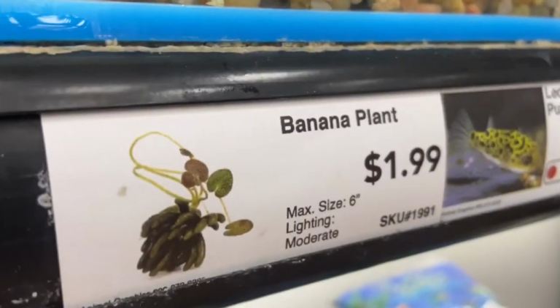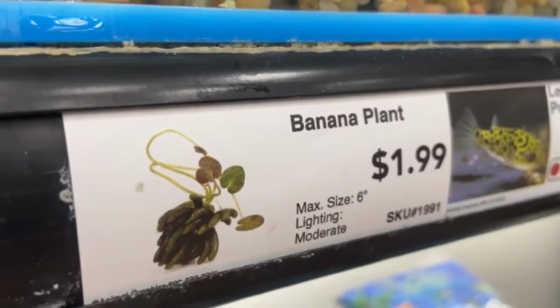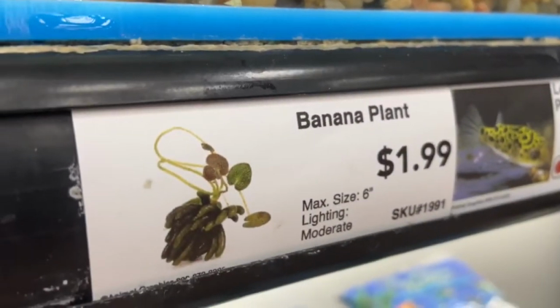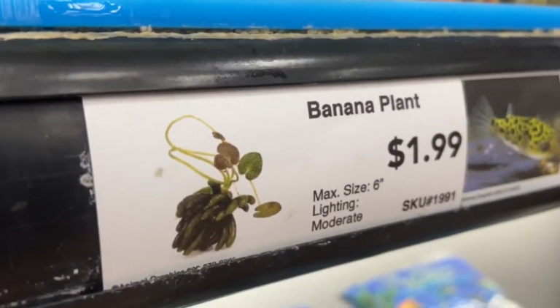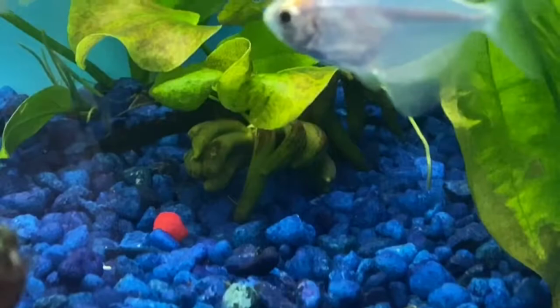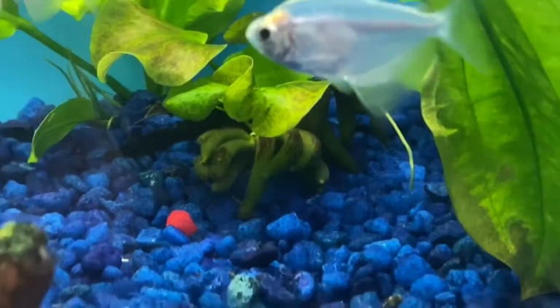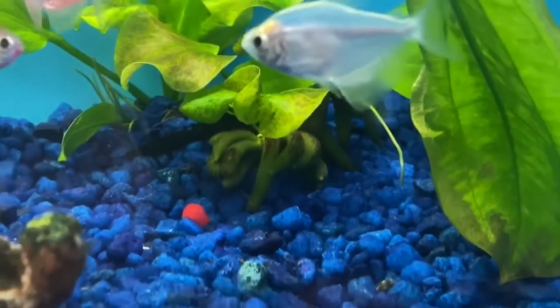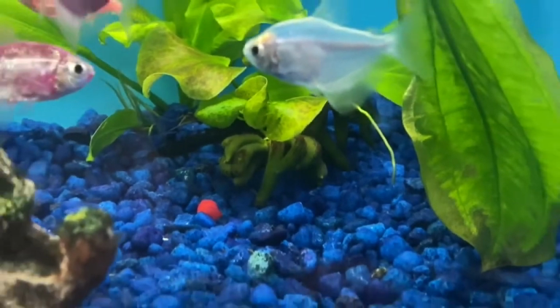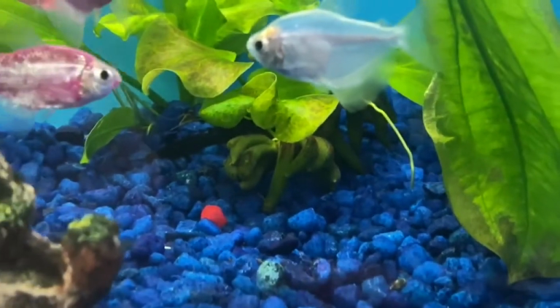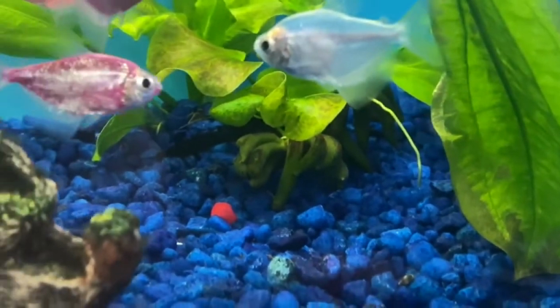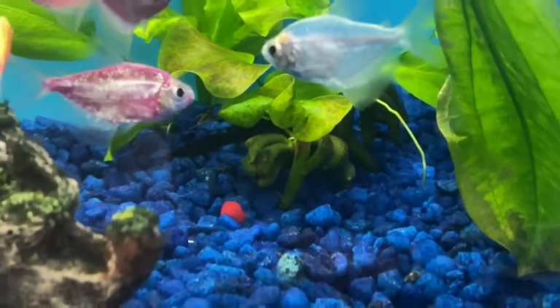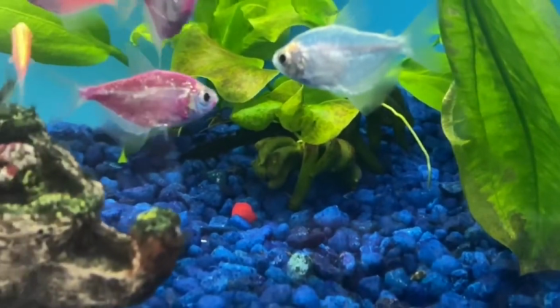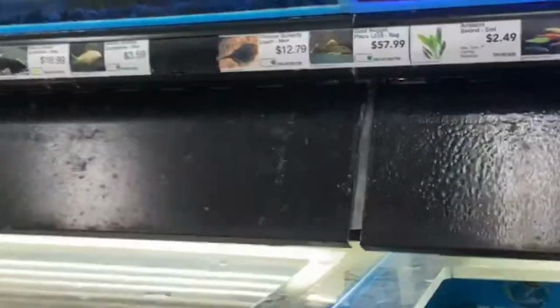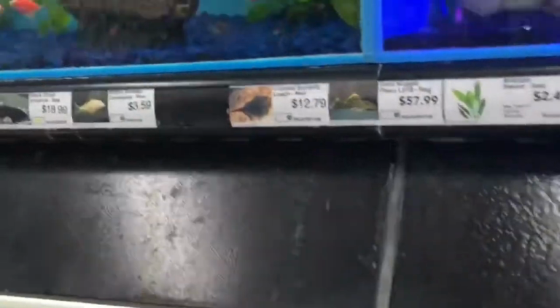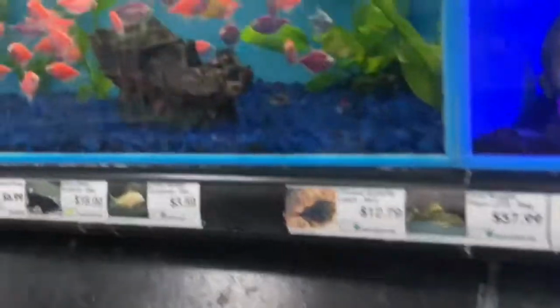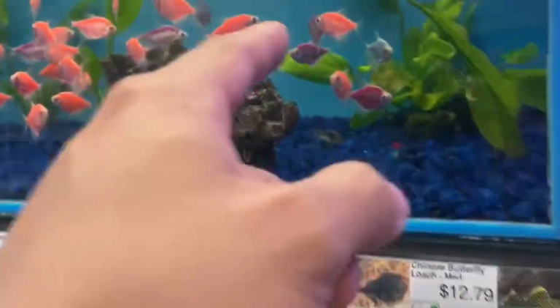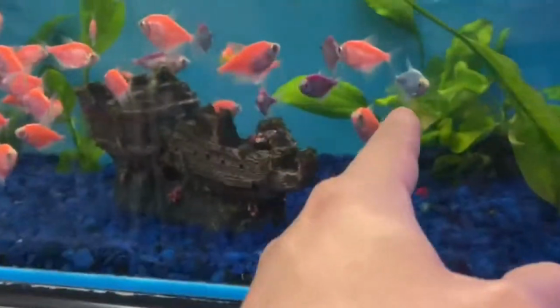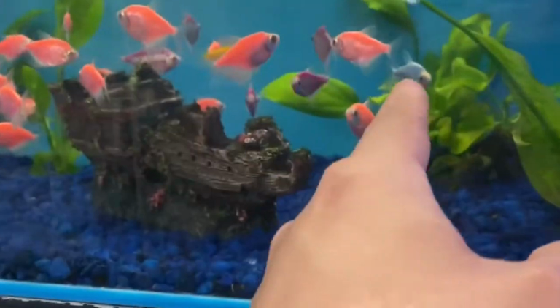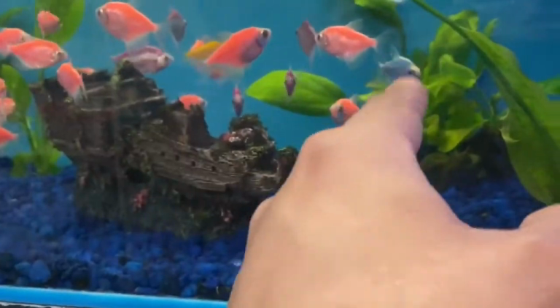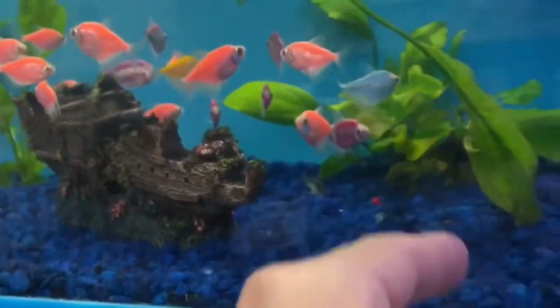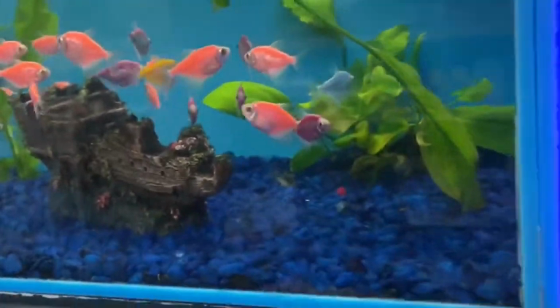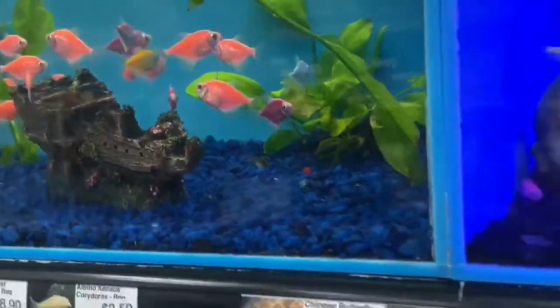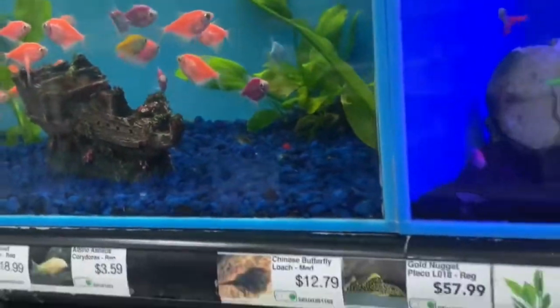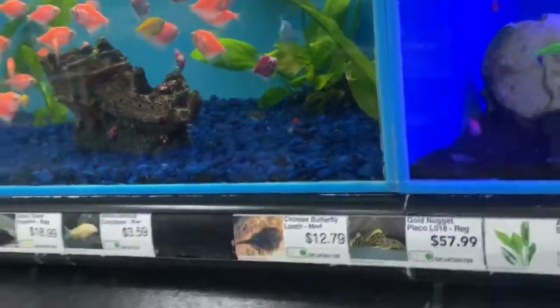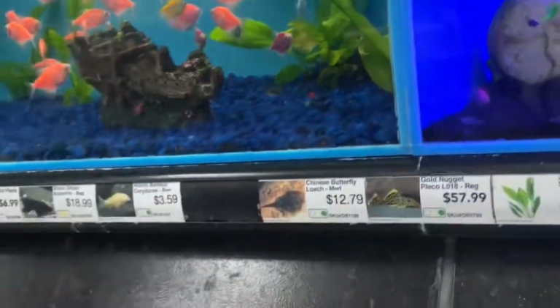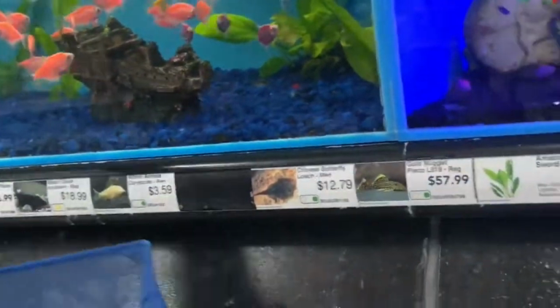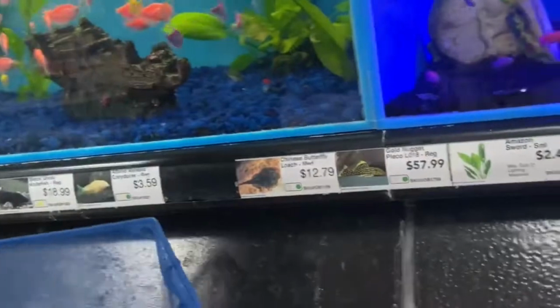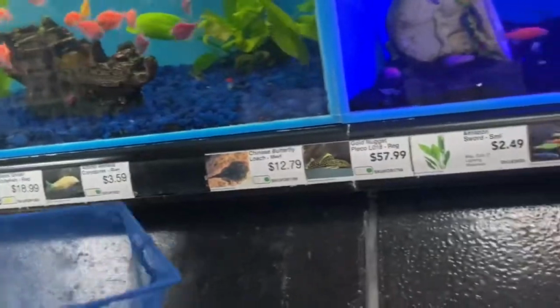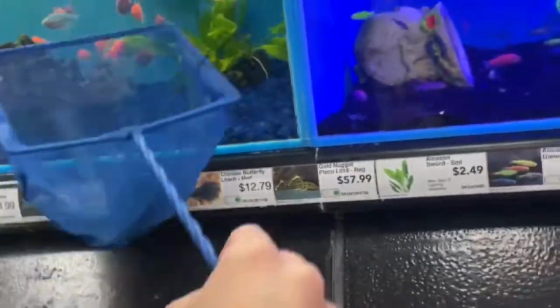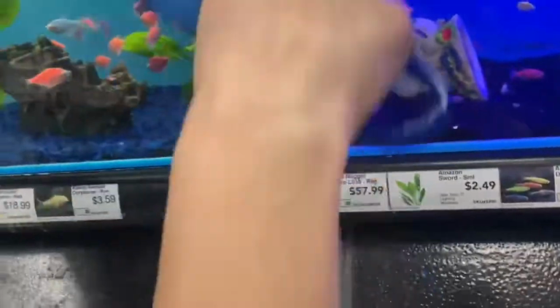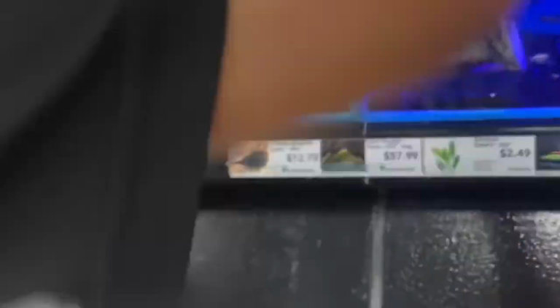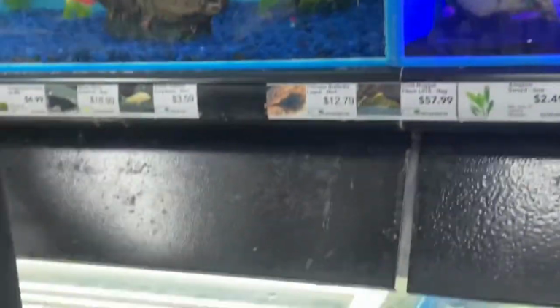I think we might go with that one. They do so well in our tank. Perfect. Just, if those are two banana plants back there. Thank you.